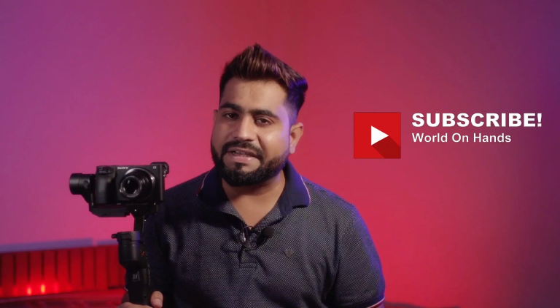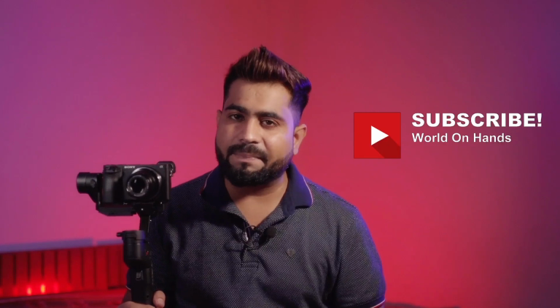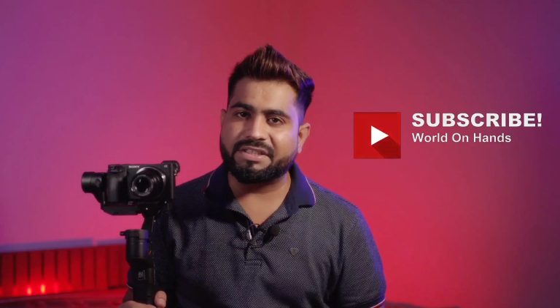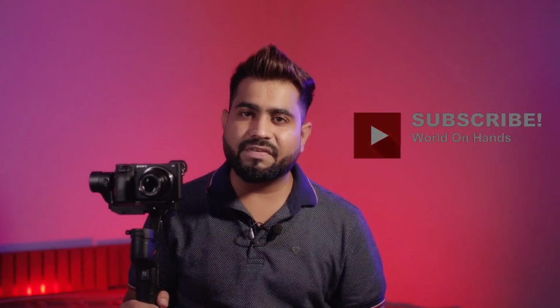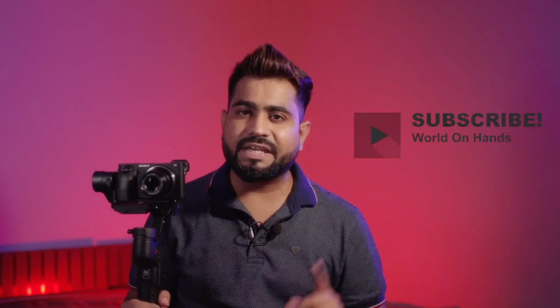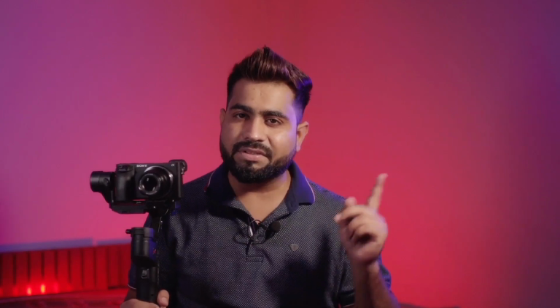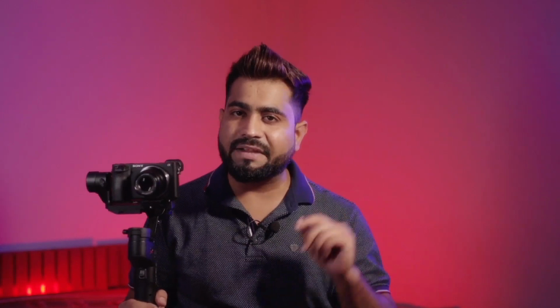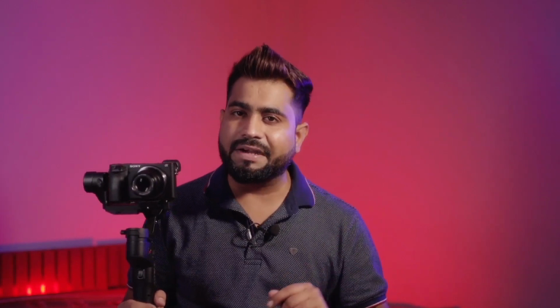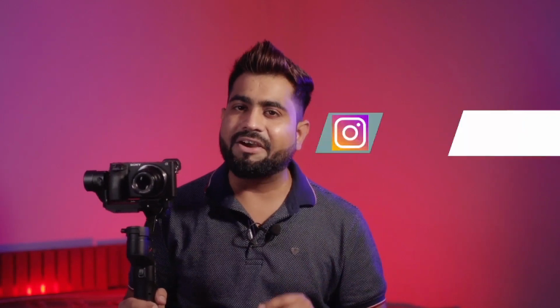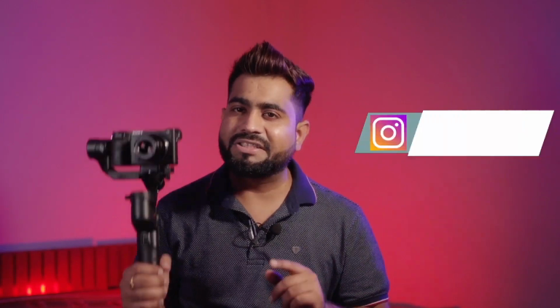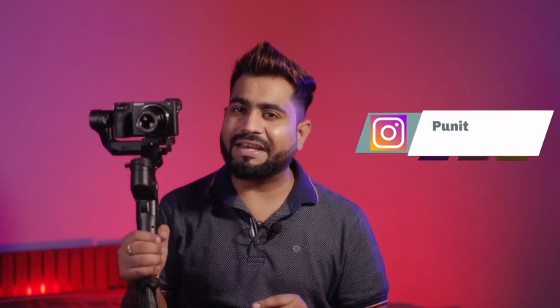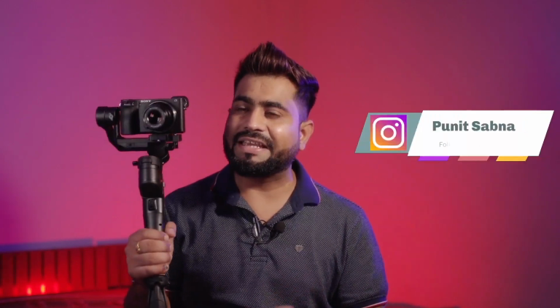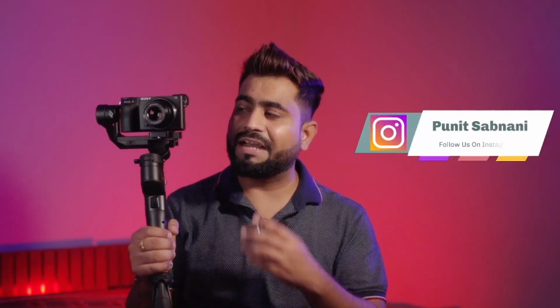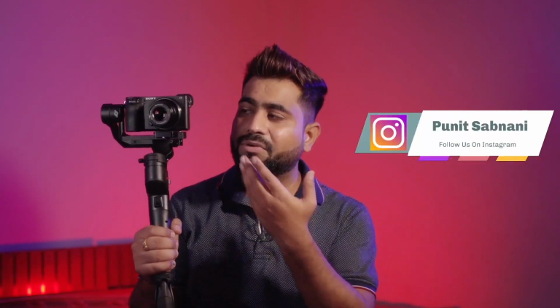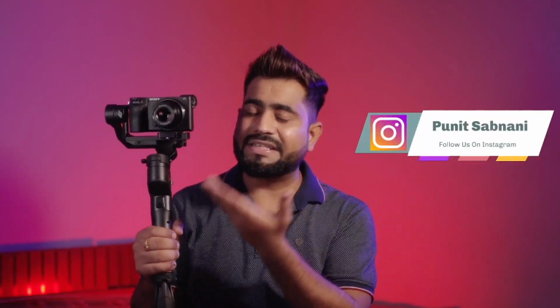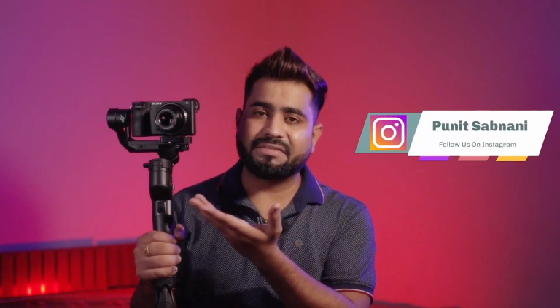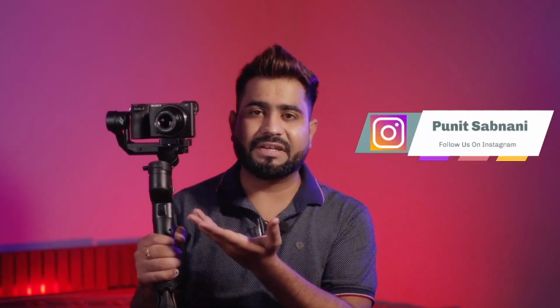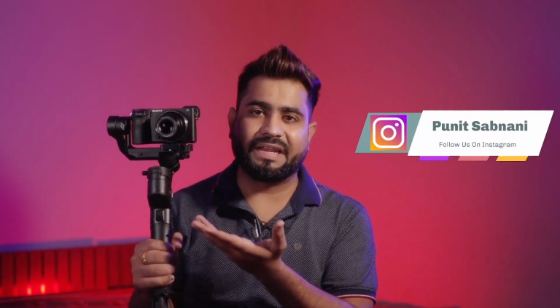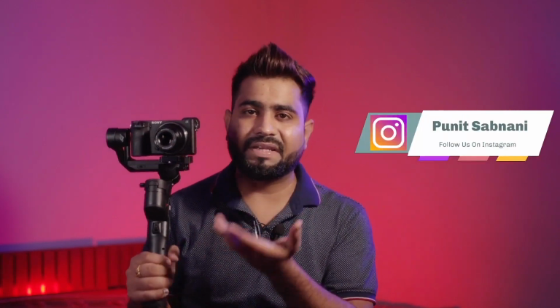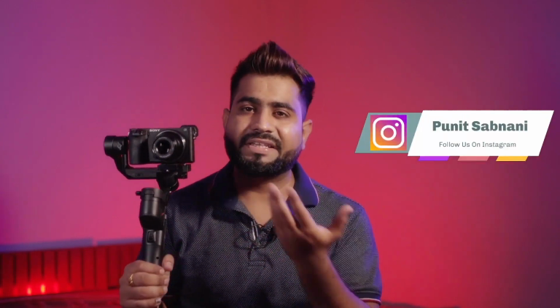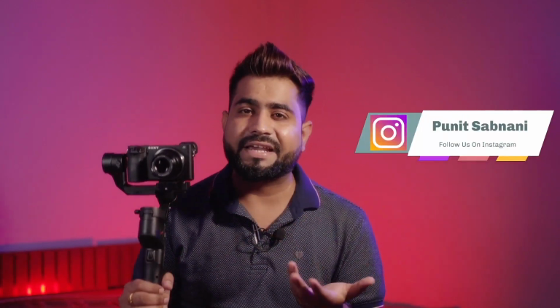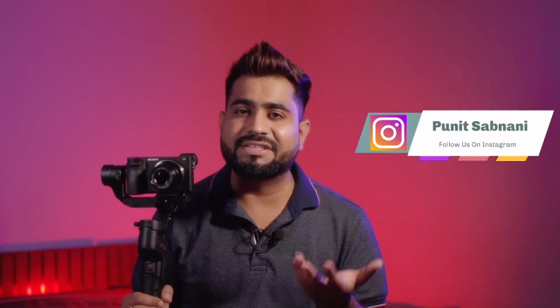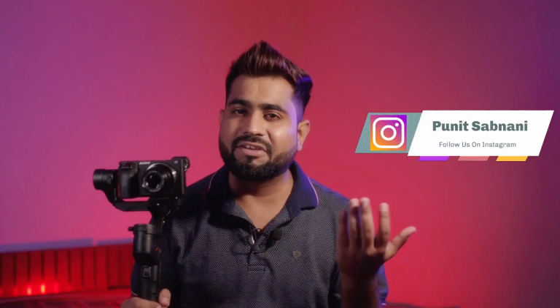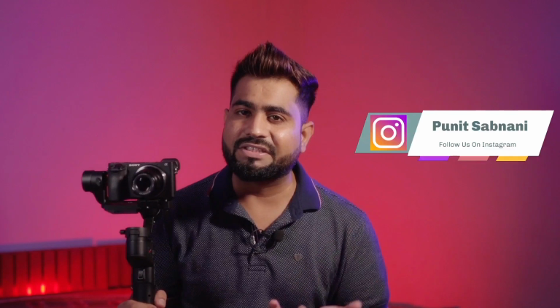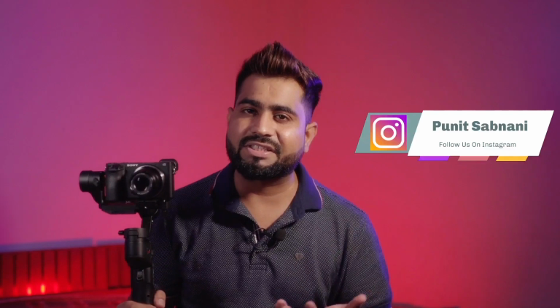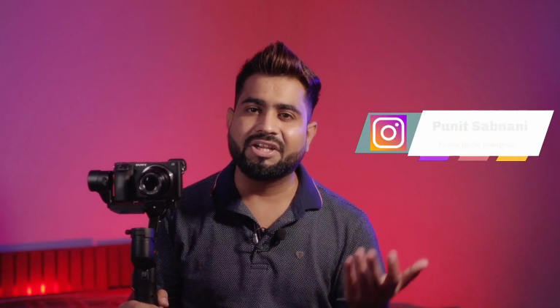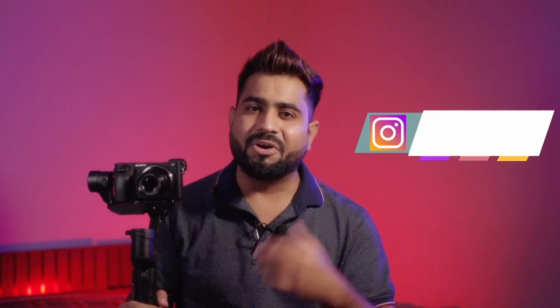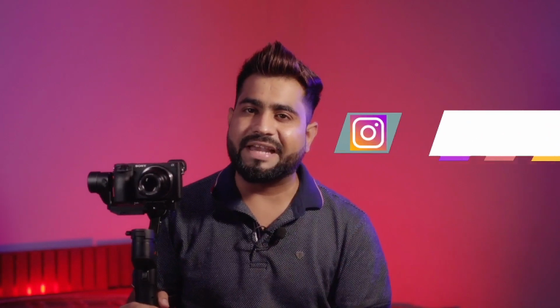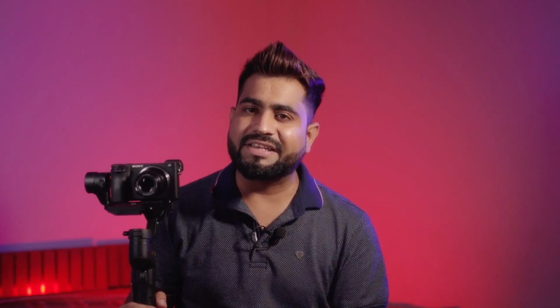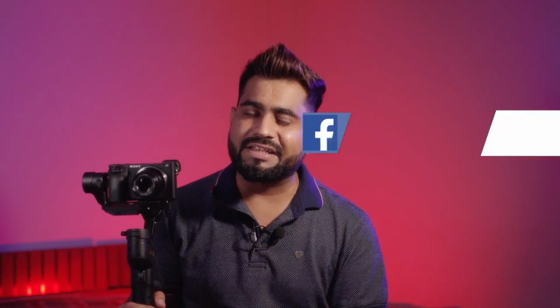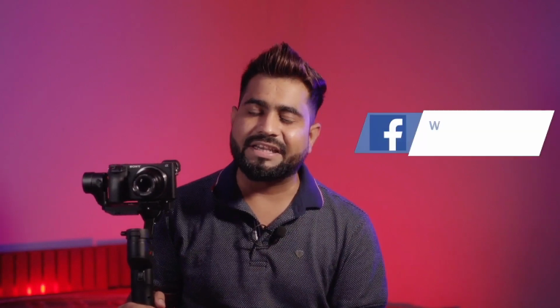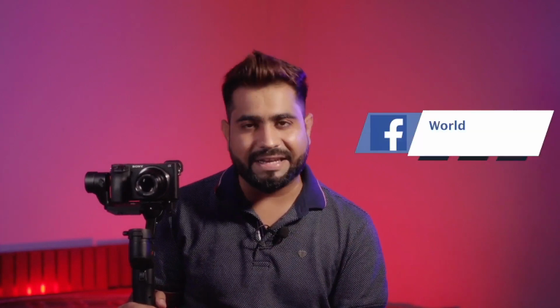If you've come to the channel for the first time, subscribe. We'll be going over what features this gimbal has and what you should expect from it.